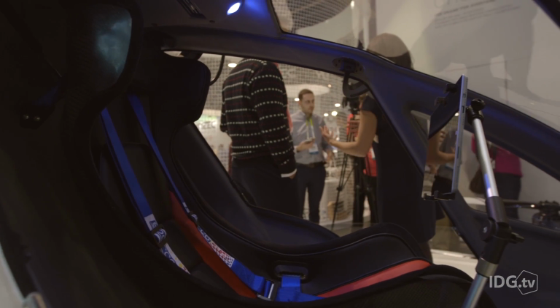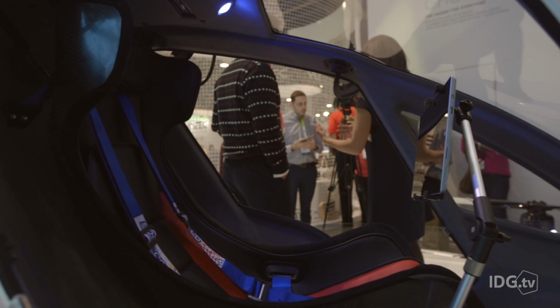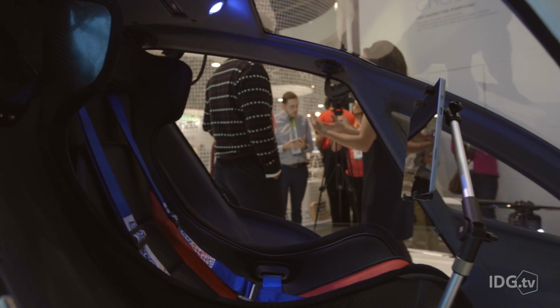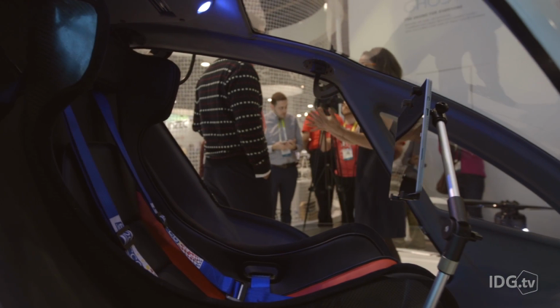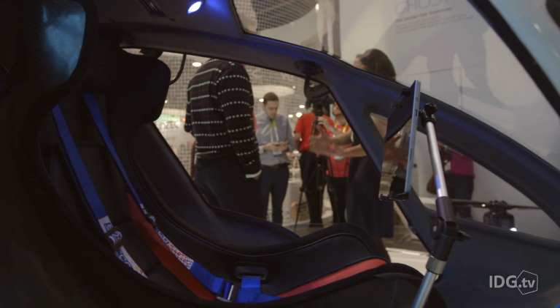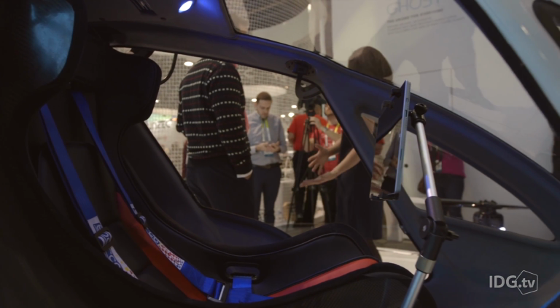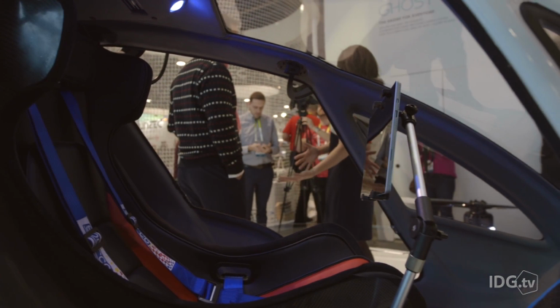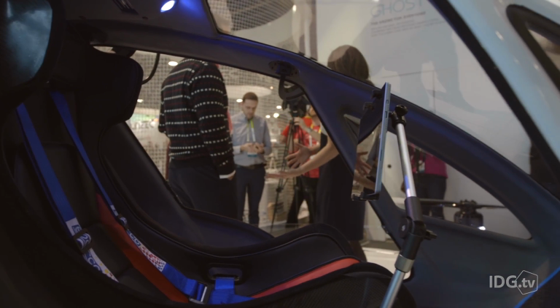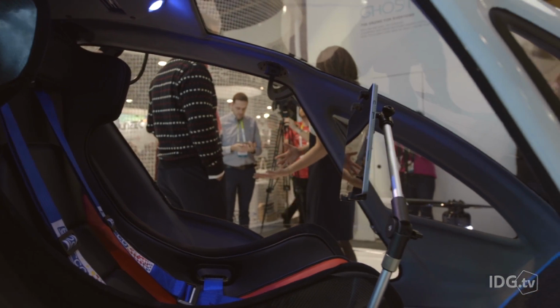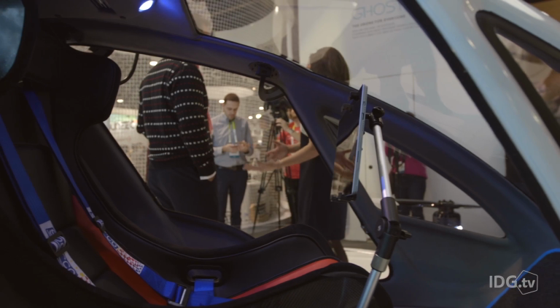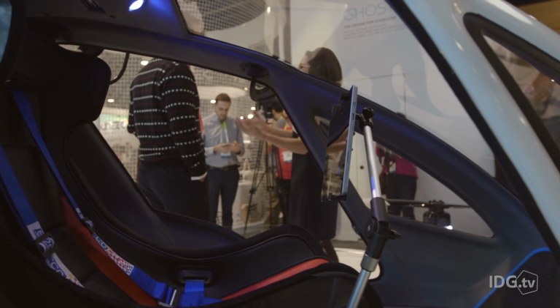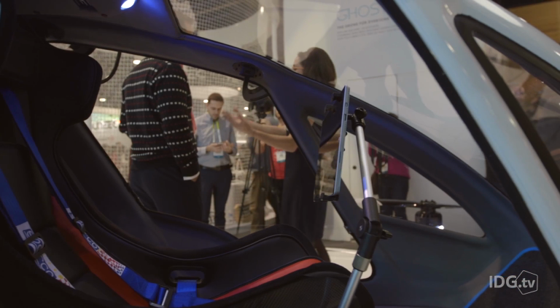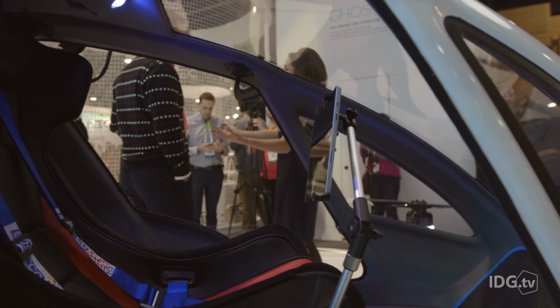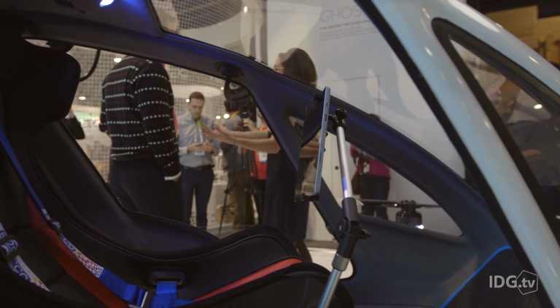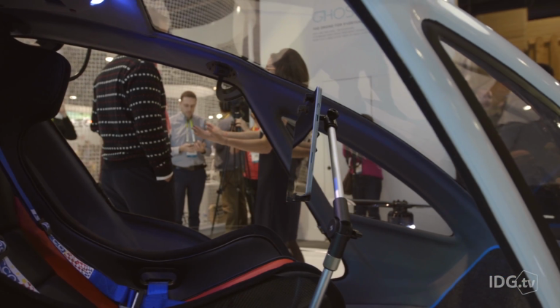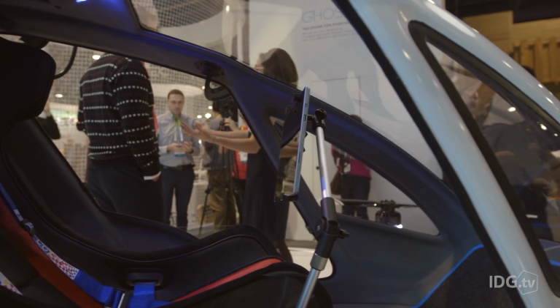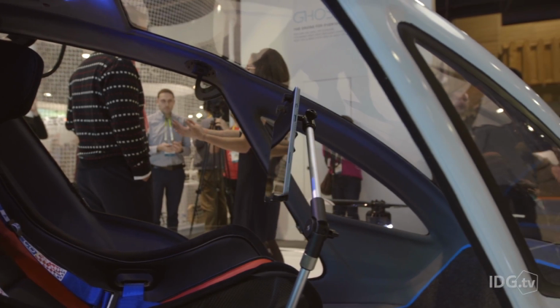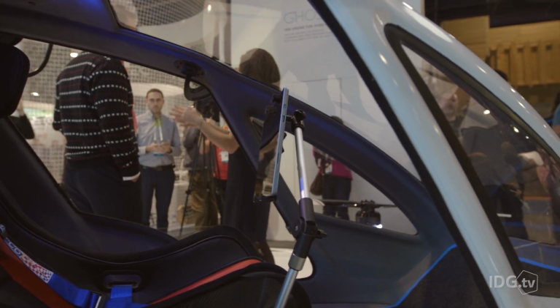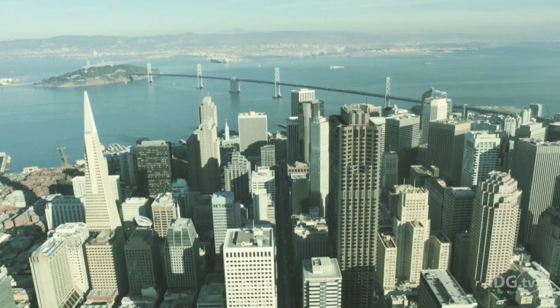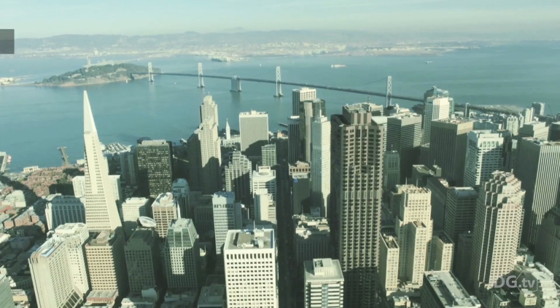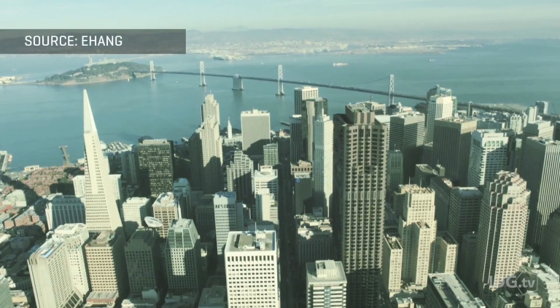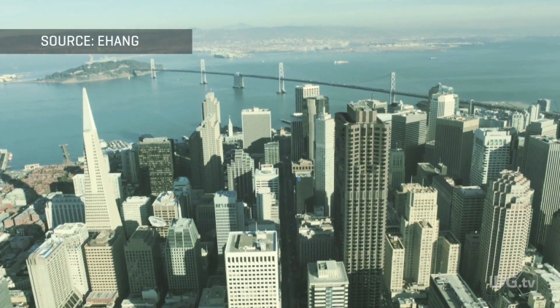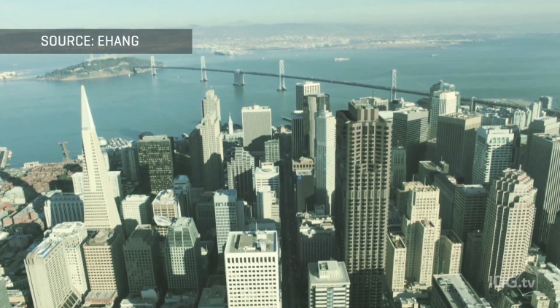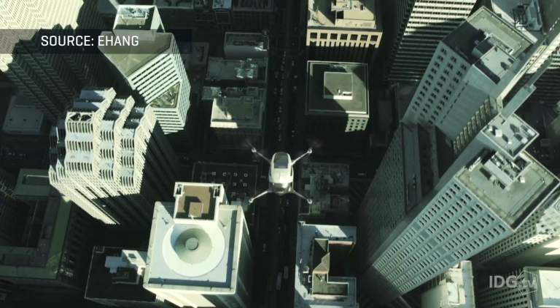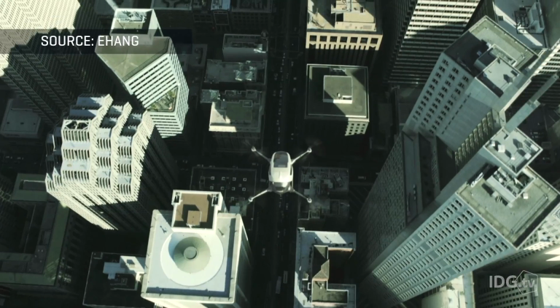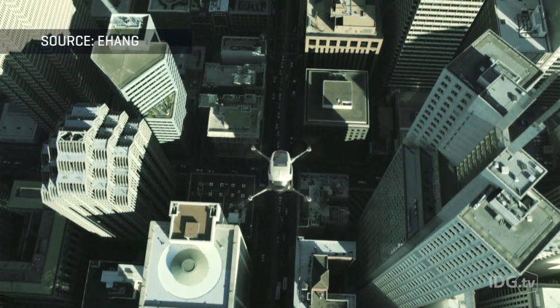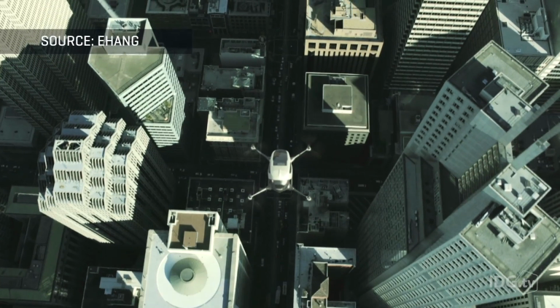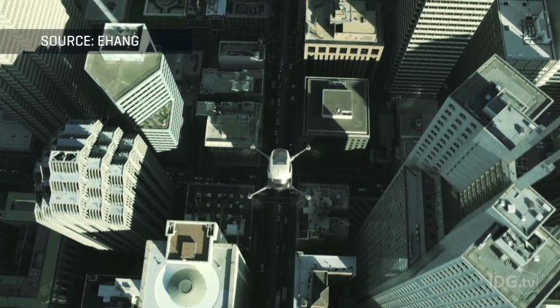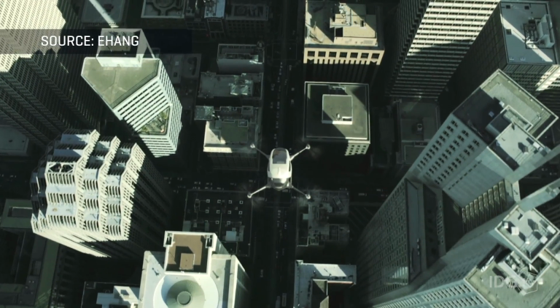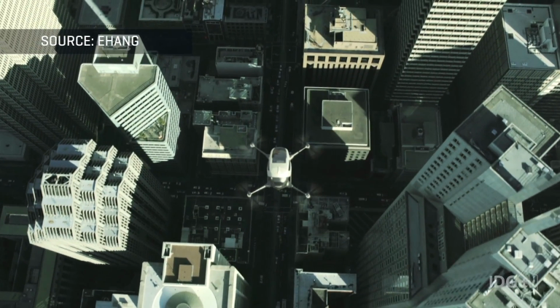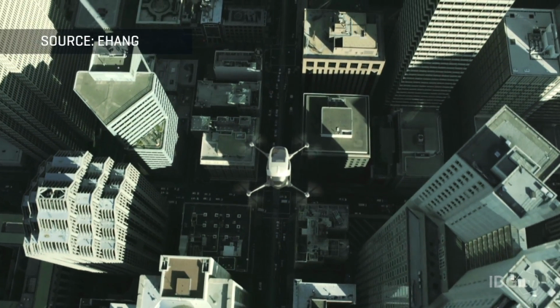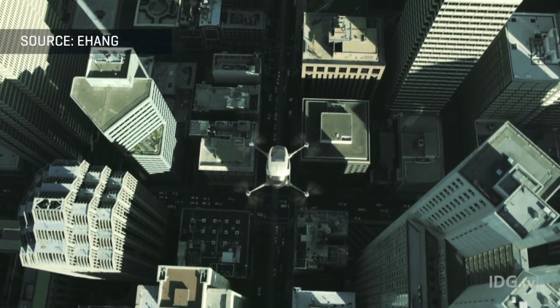Its maximum flying altitude is 11,480 feet, and it can fly for as long as 23 minutes at sea level.